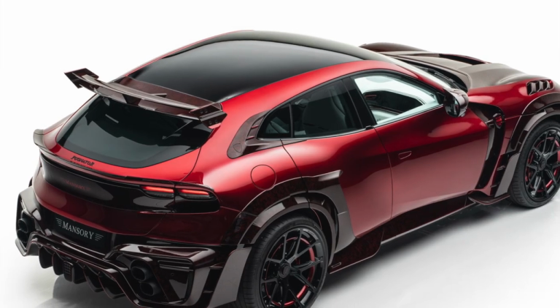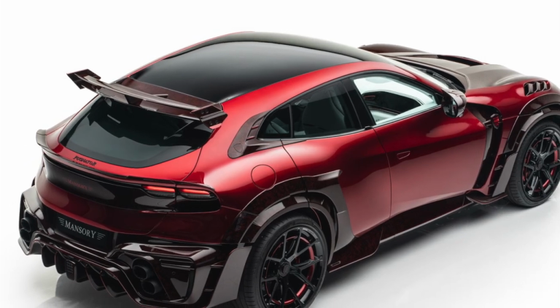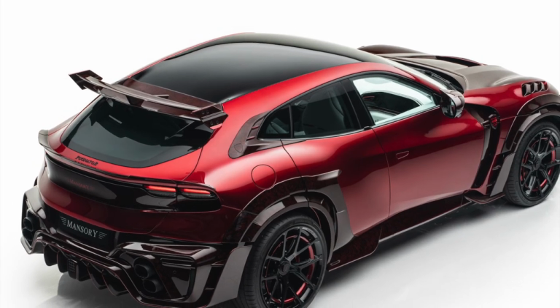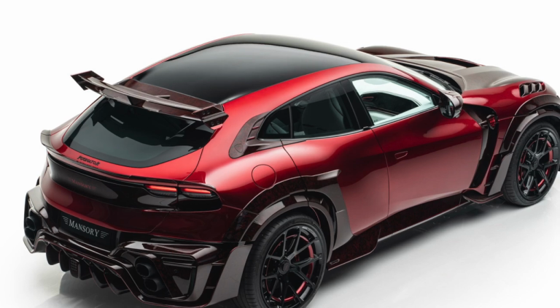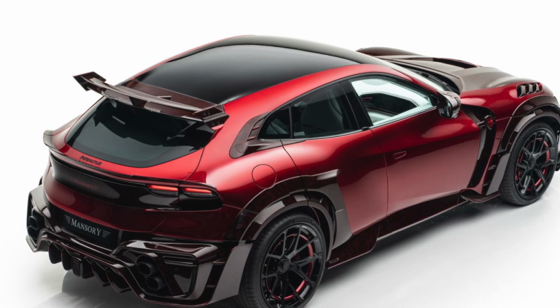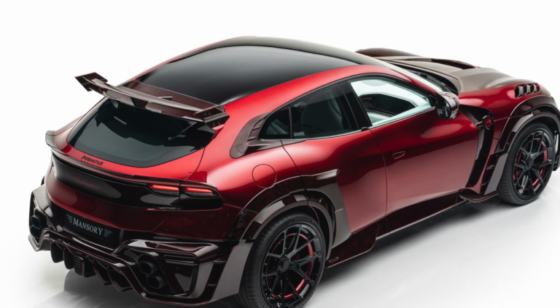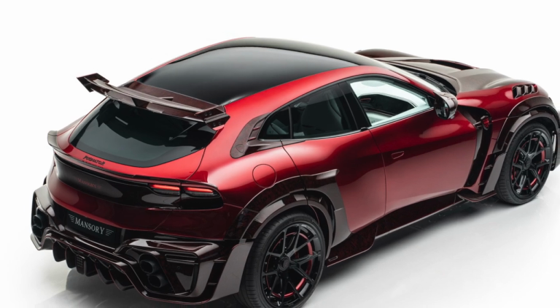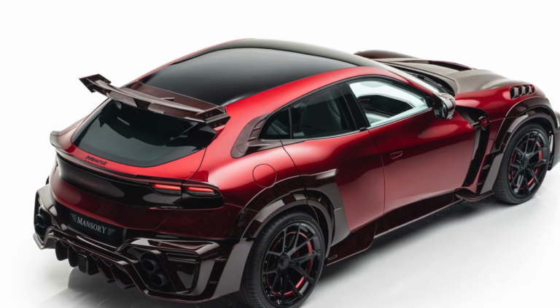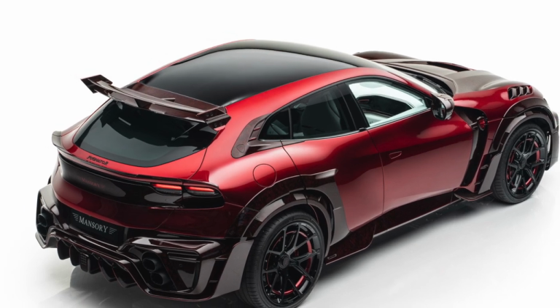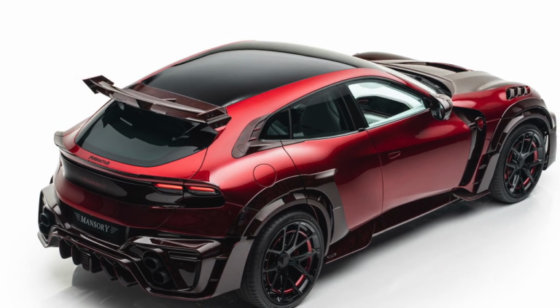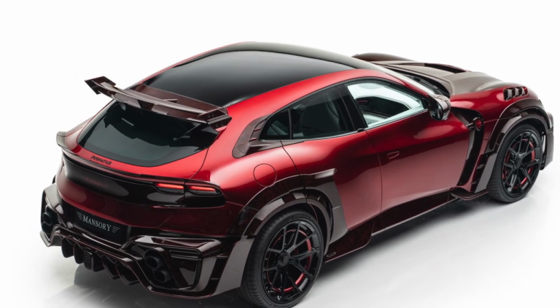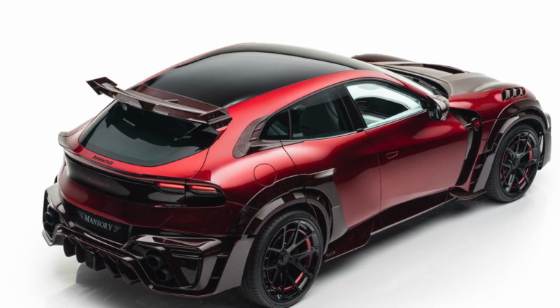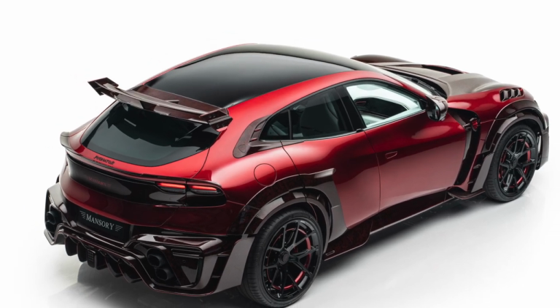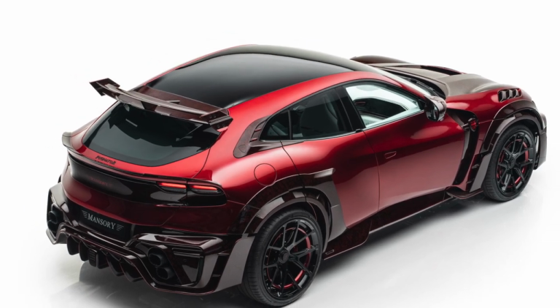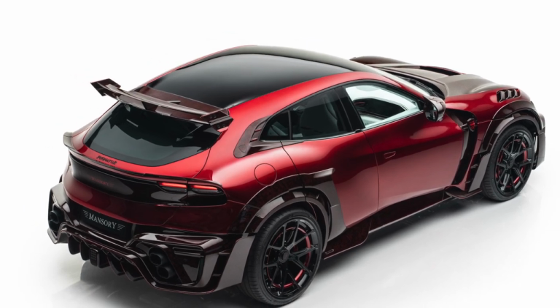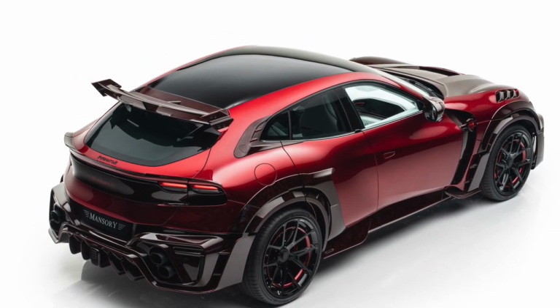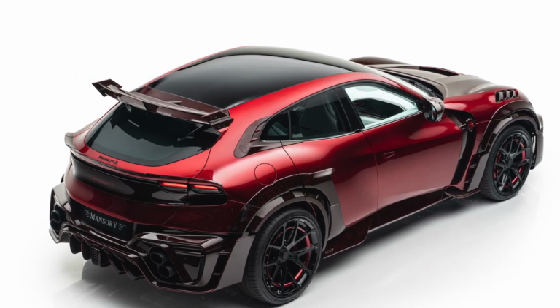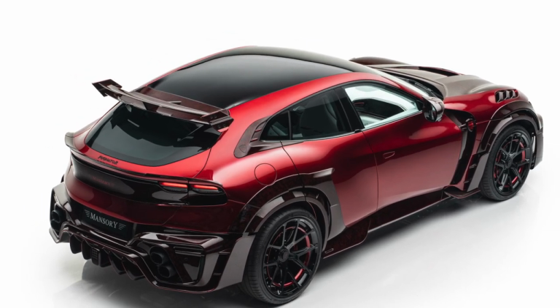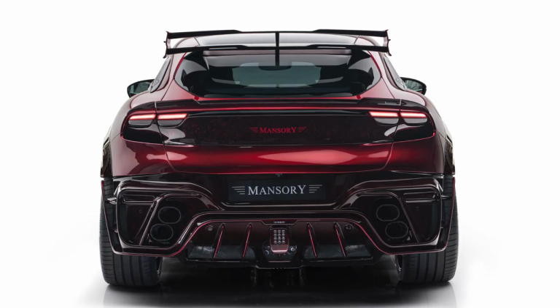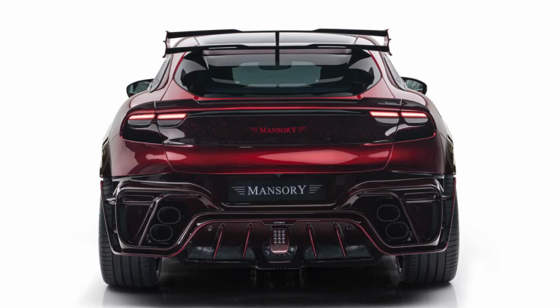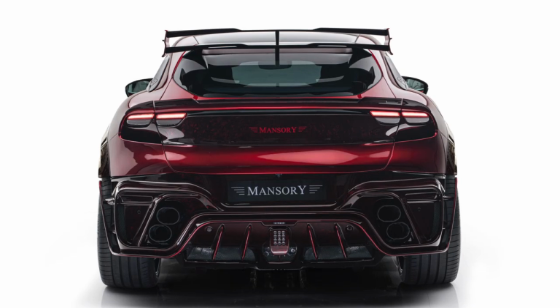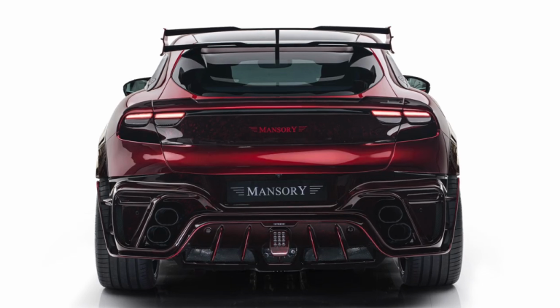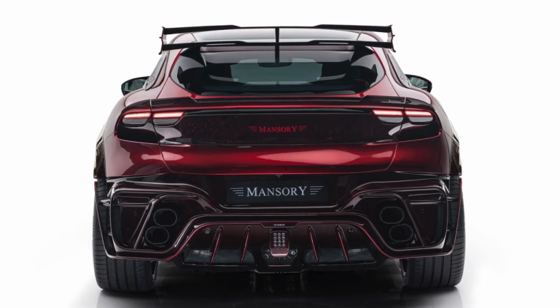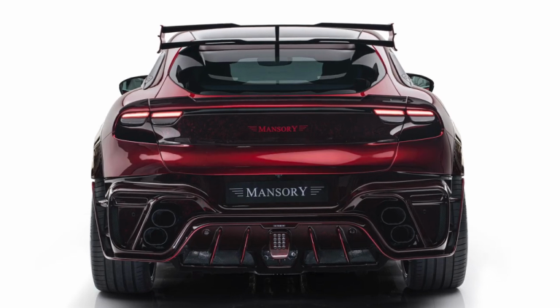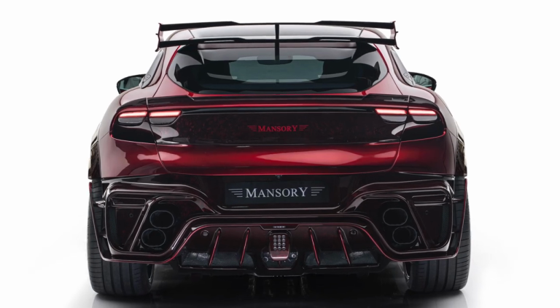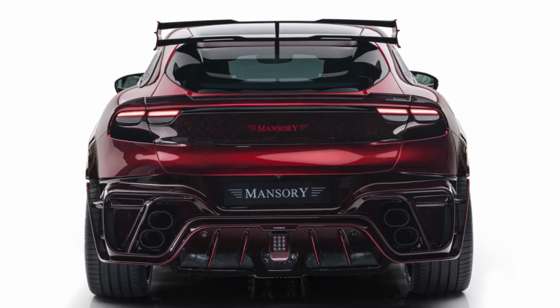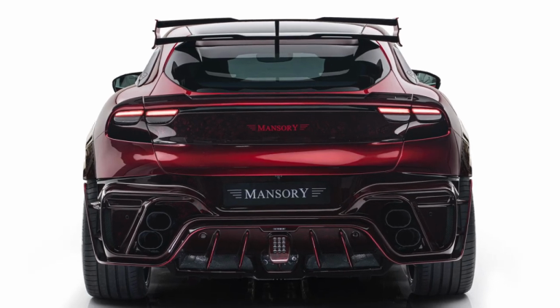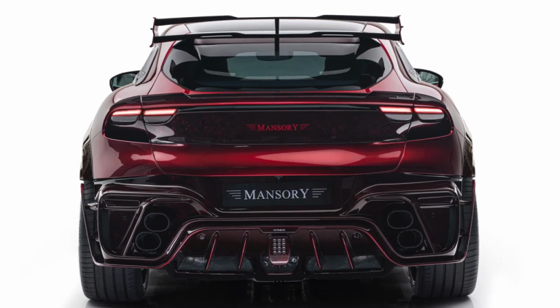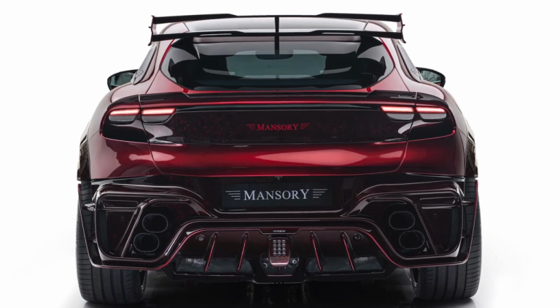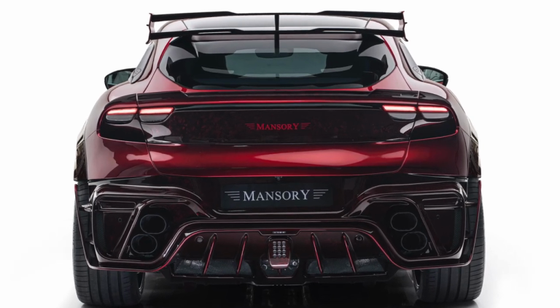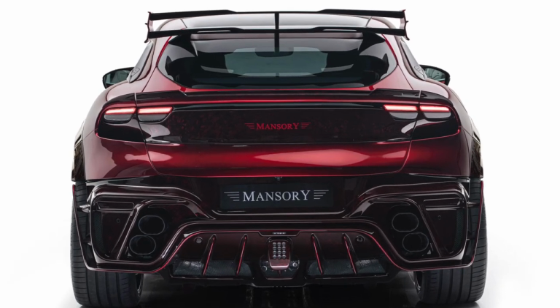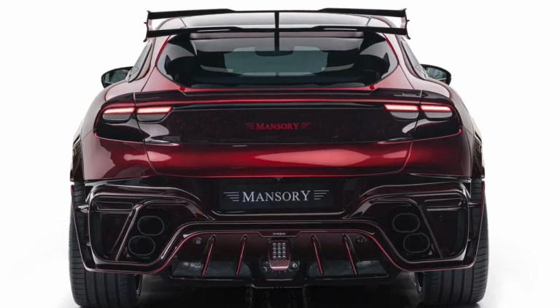At the back, we get a massive diffuser housing quad exhaust pipes, a forged carbon rear bumper, and a huge rear wing.